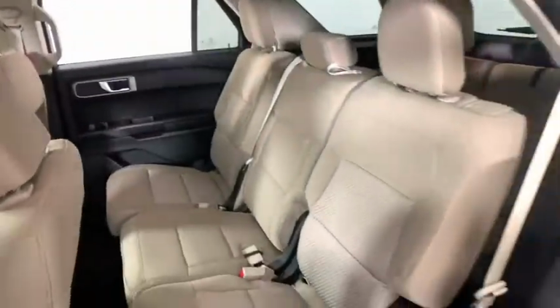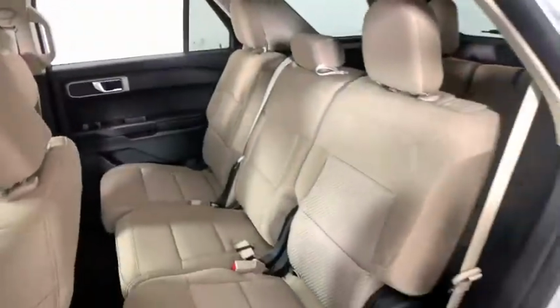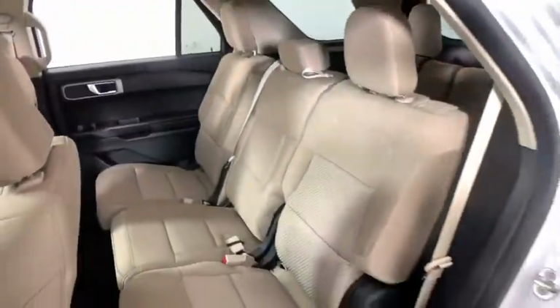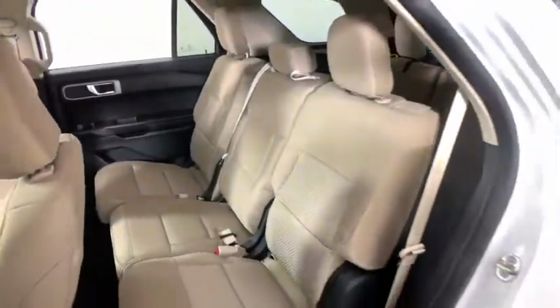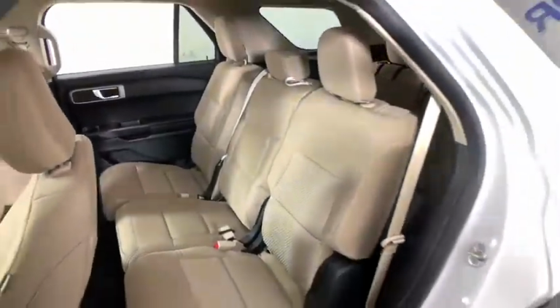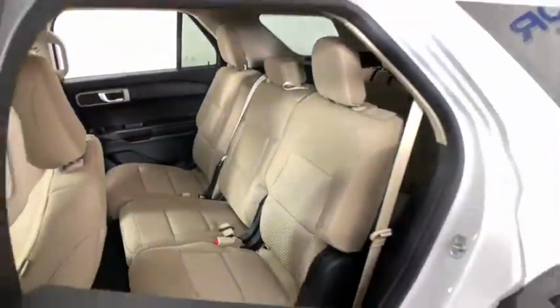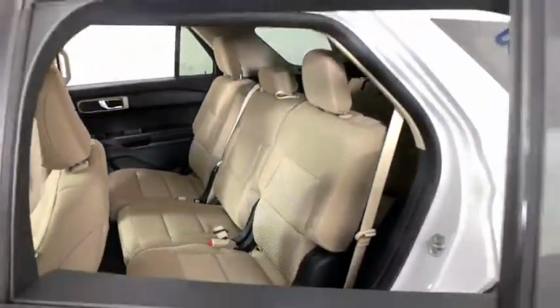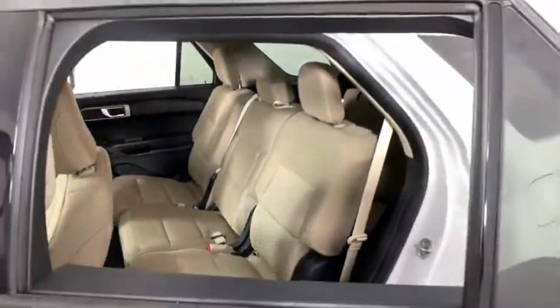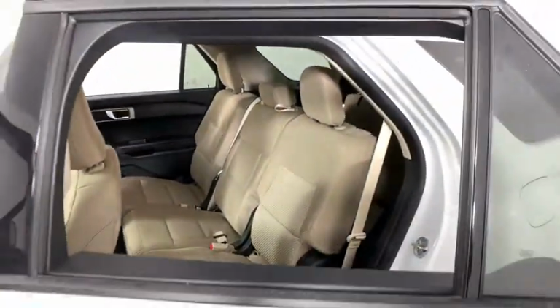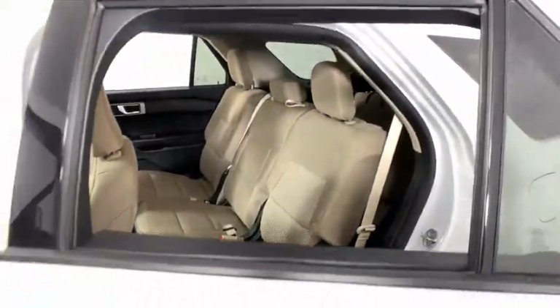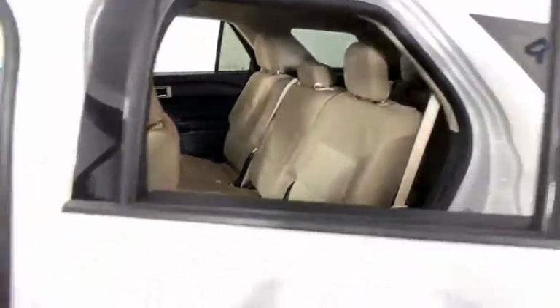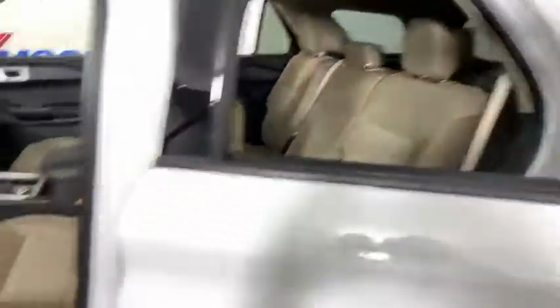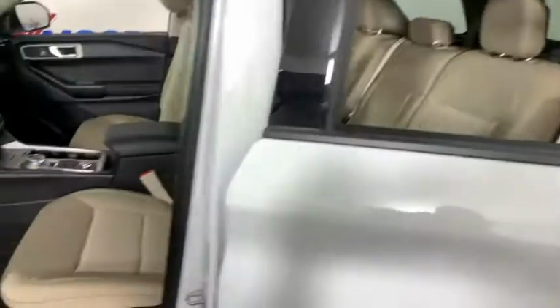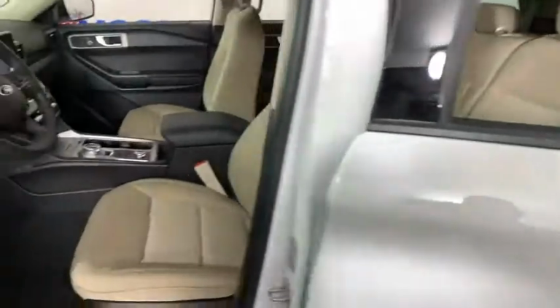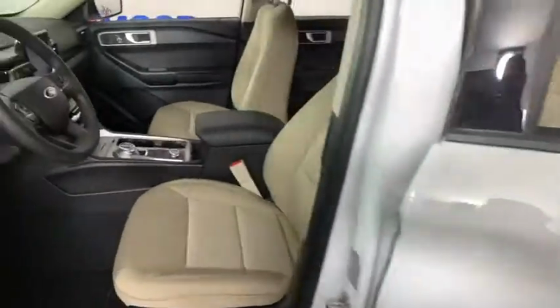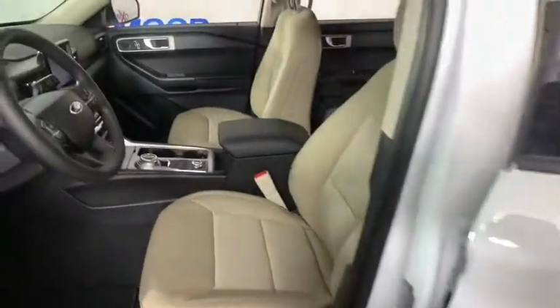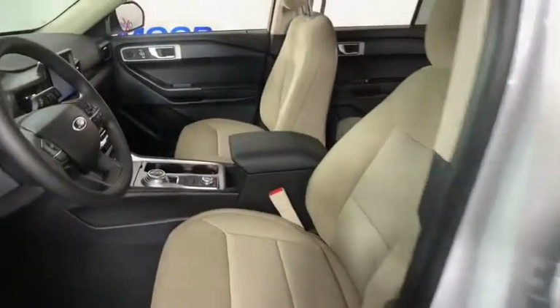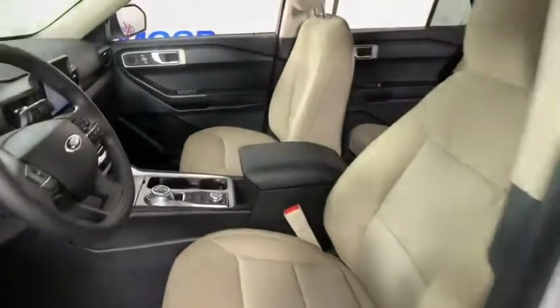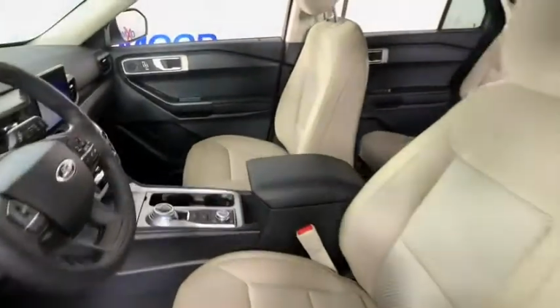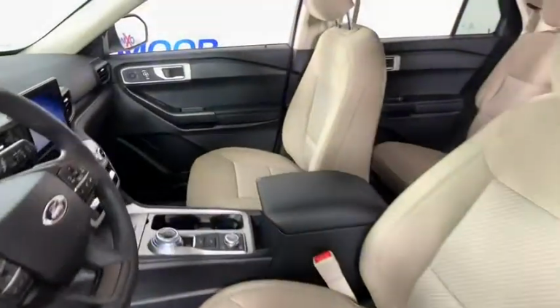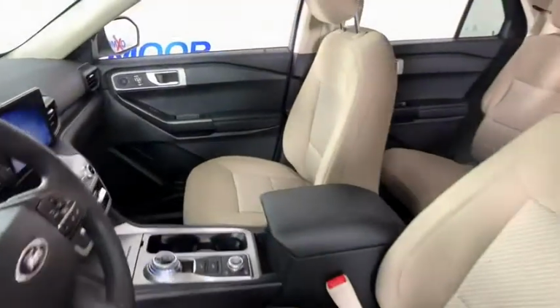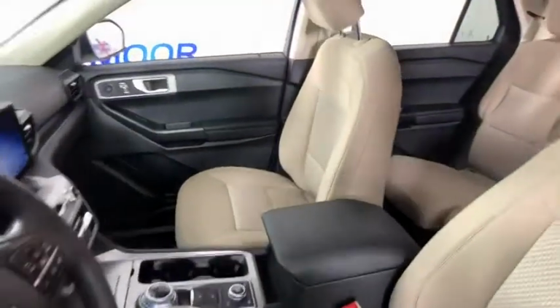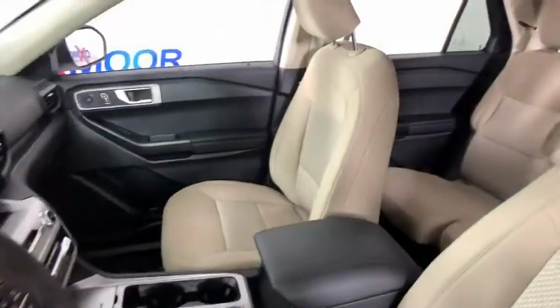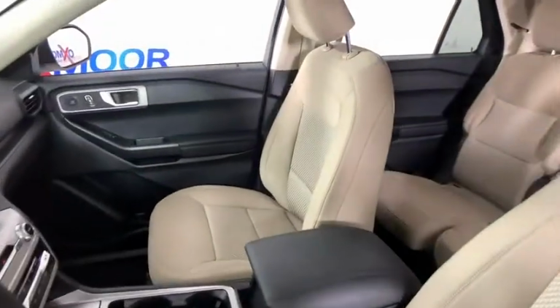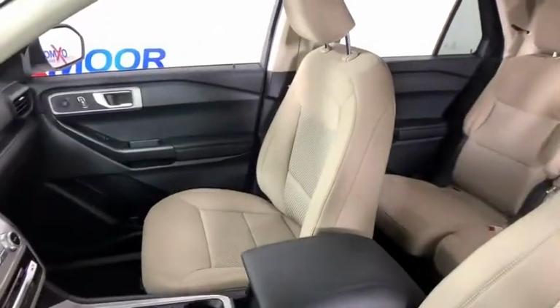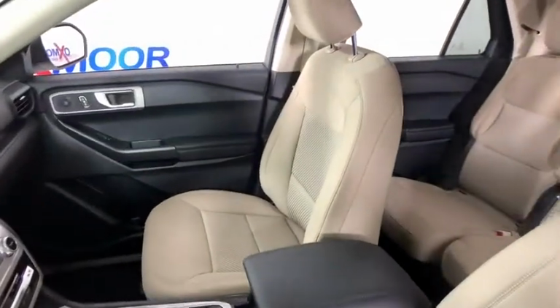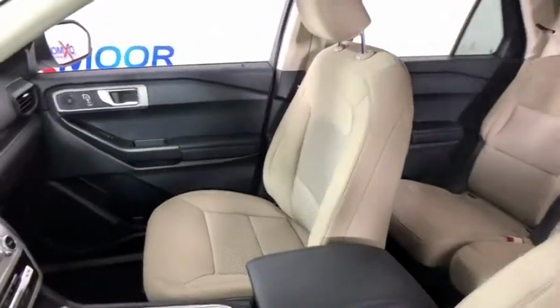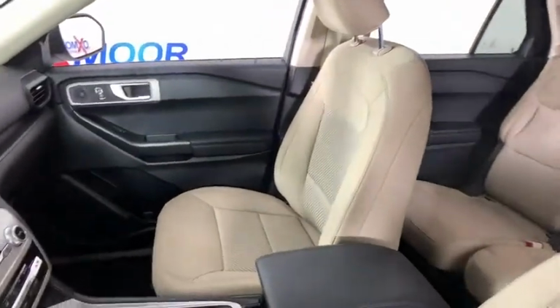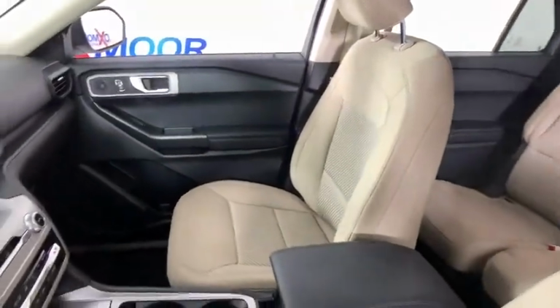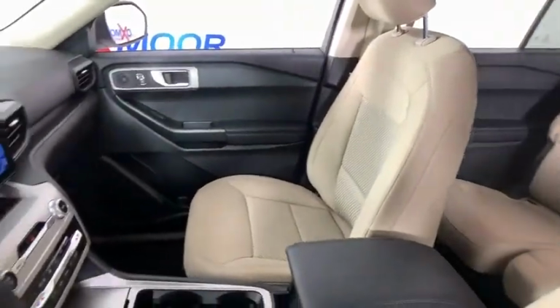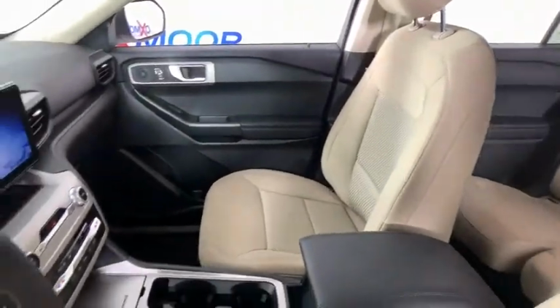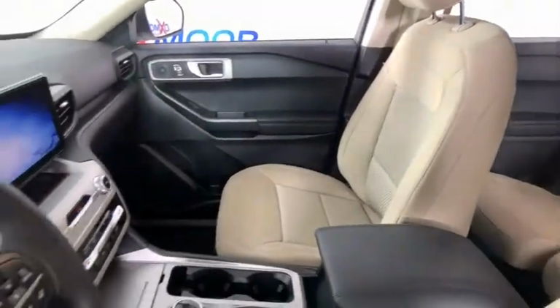Panic alarm, remote keyless entry, front reading lamps, power driver's seat, rear window wiper.